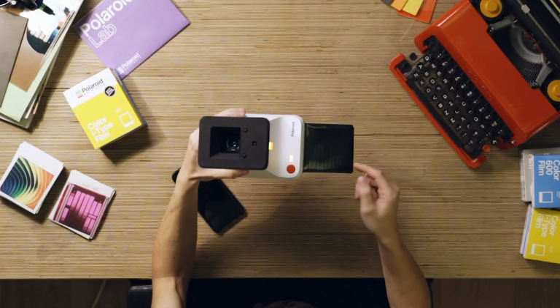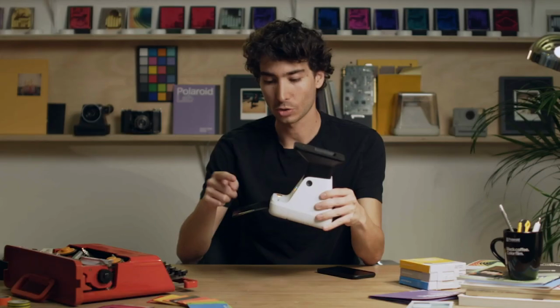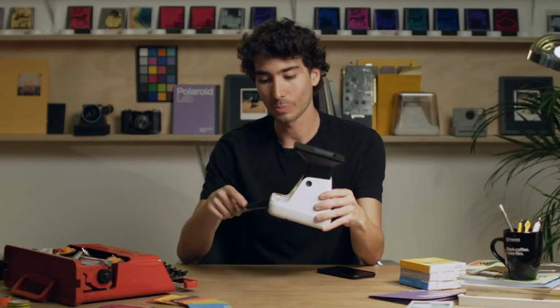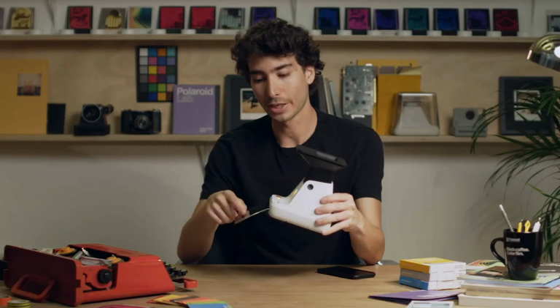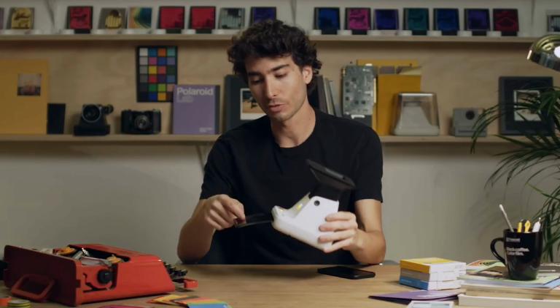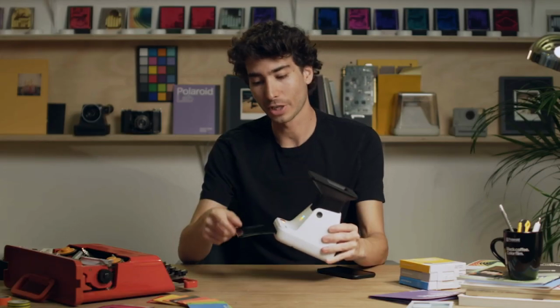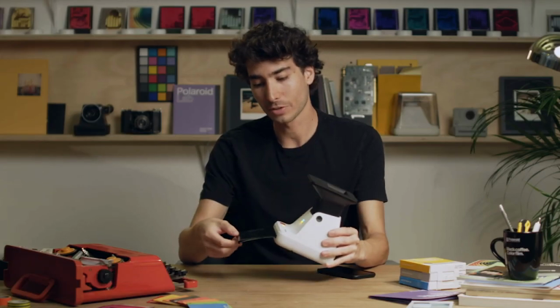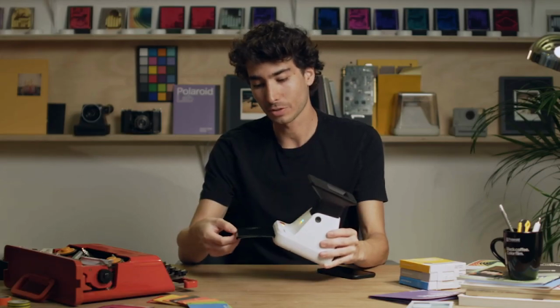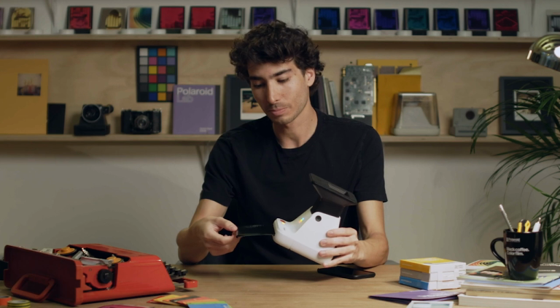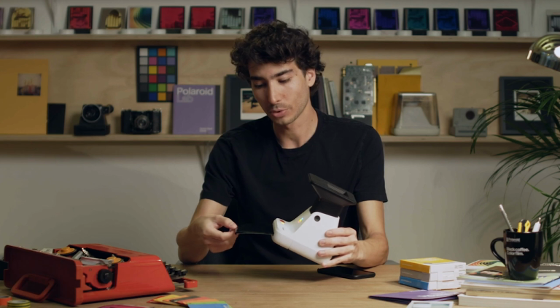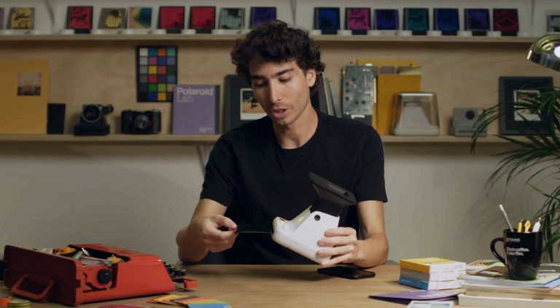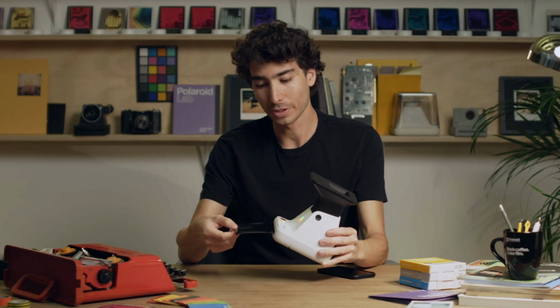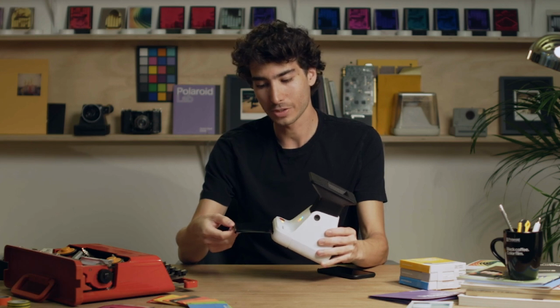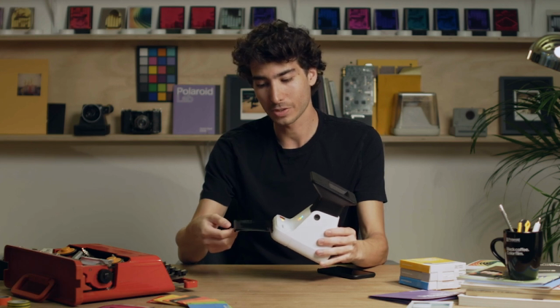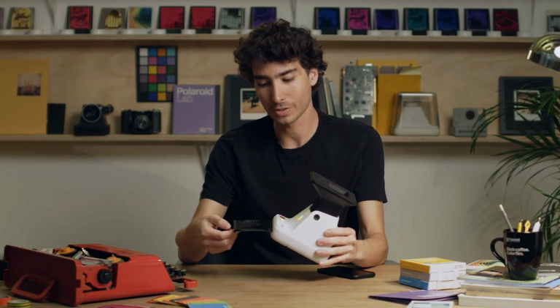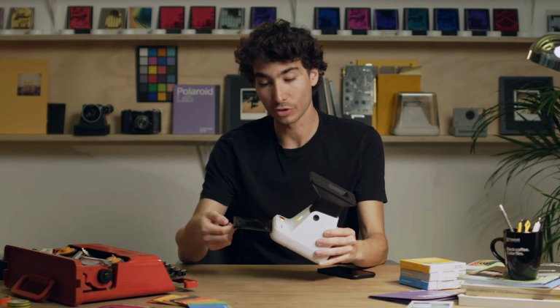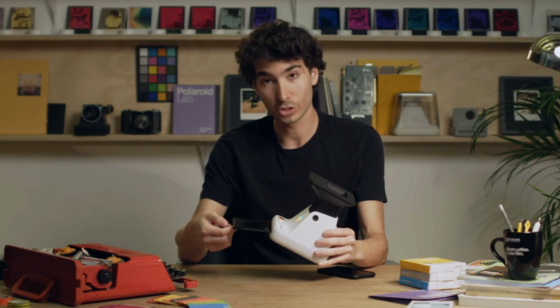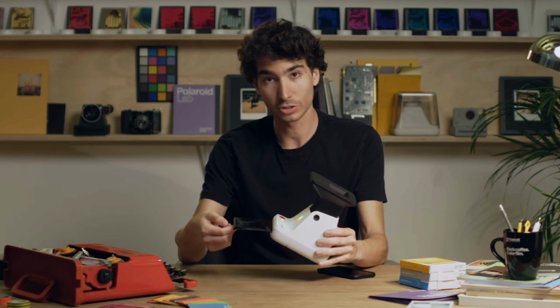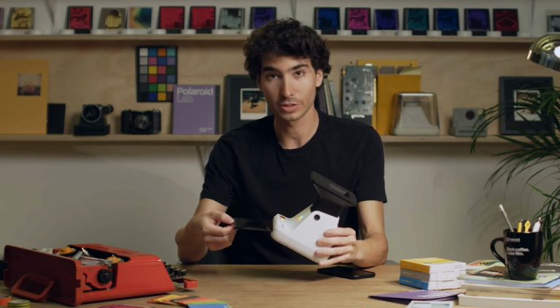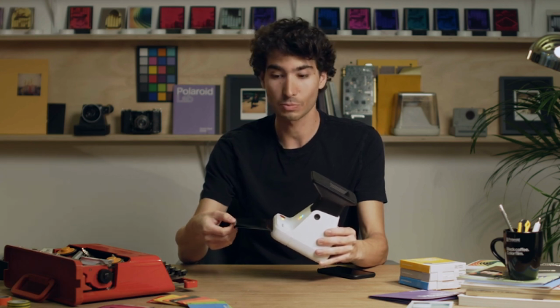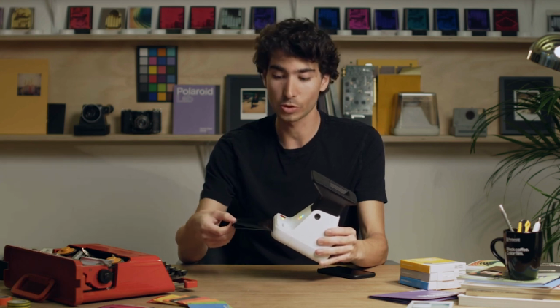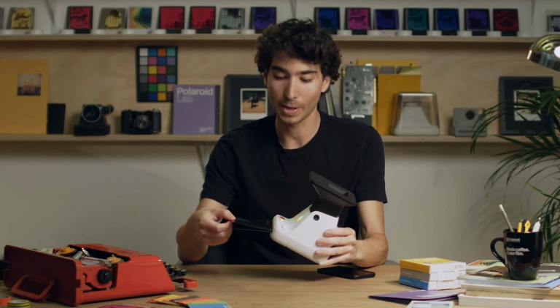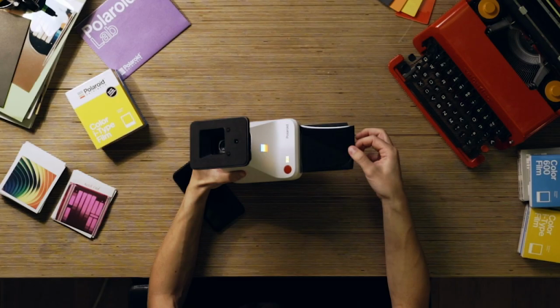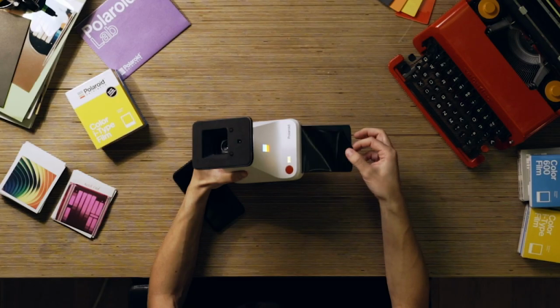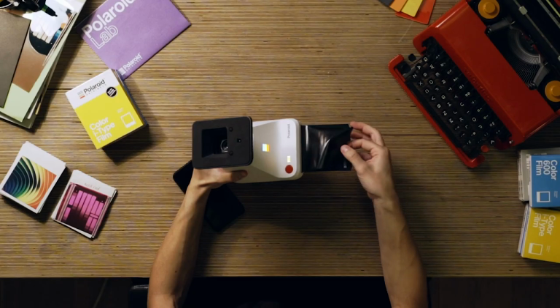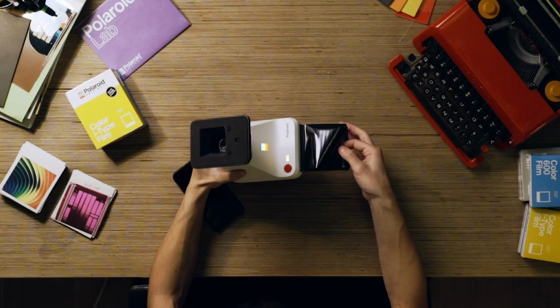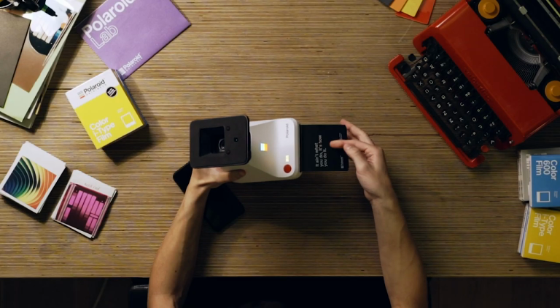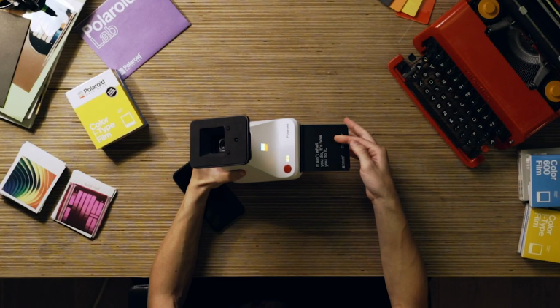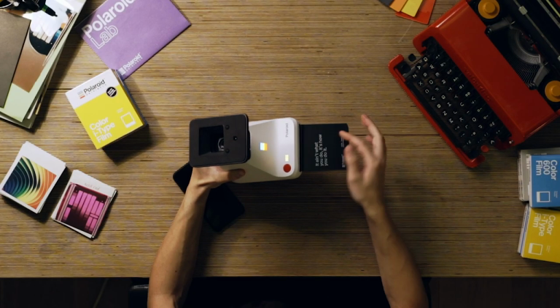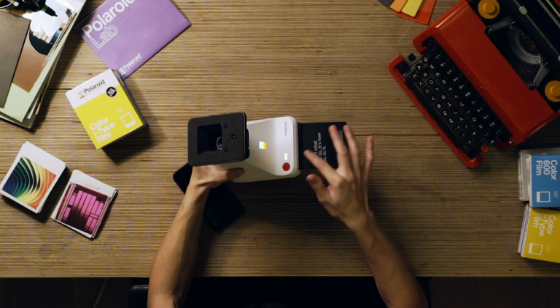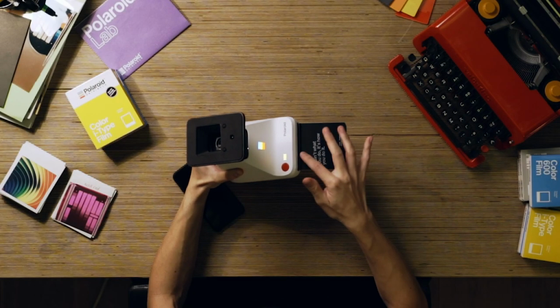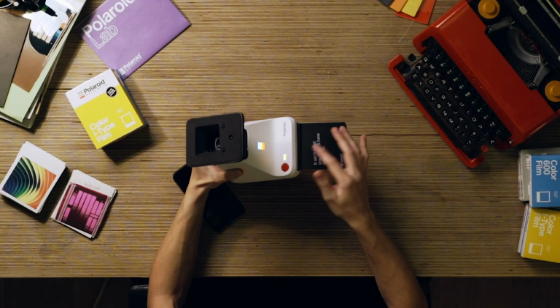You want to be careful not to pull on this — this is the film shield, and it rolls right back into the device like this.